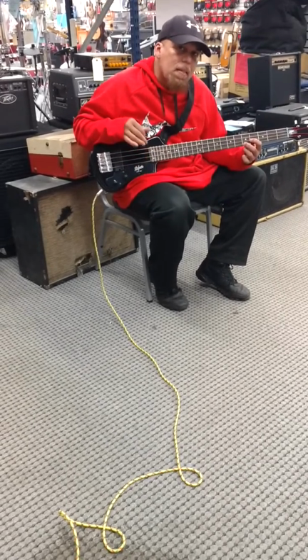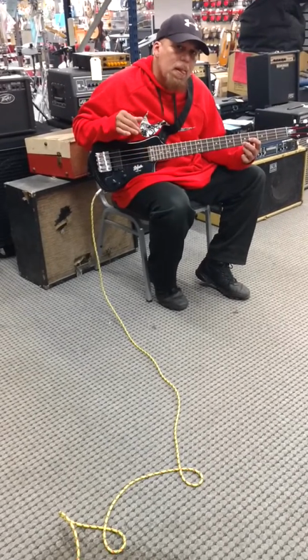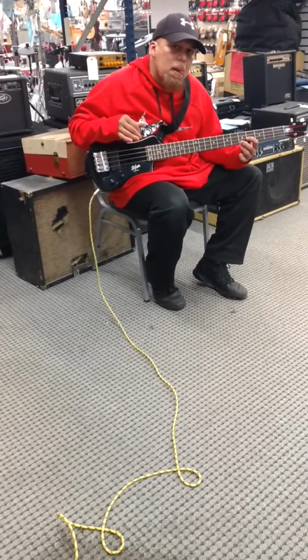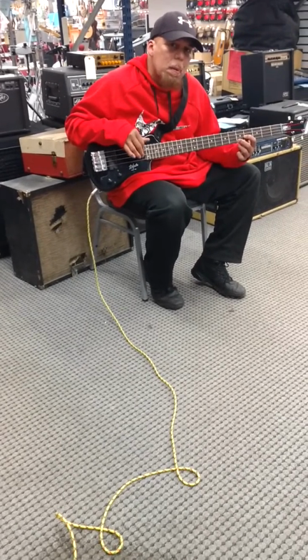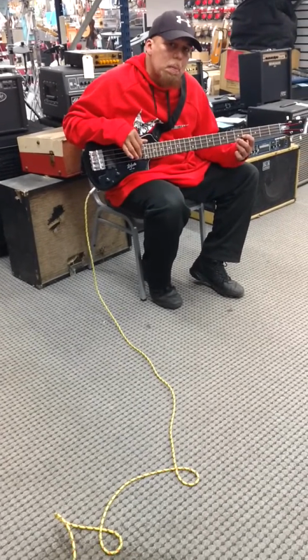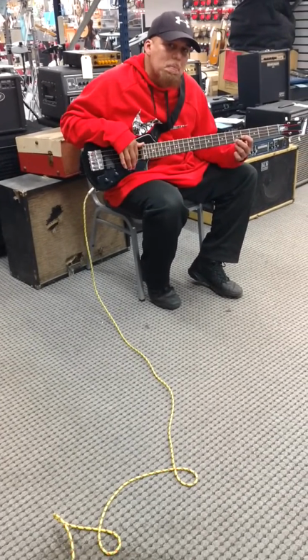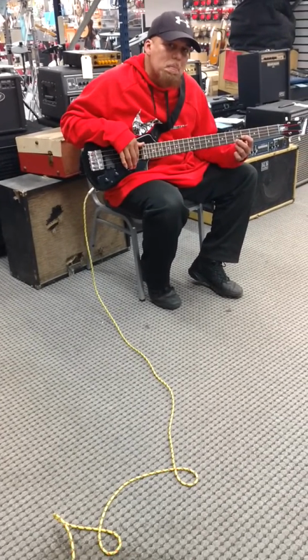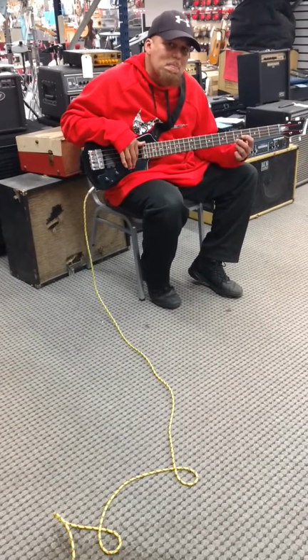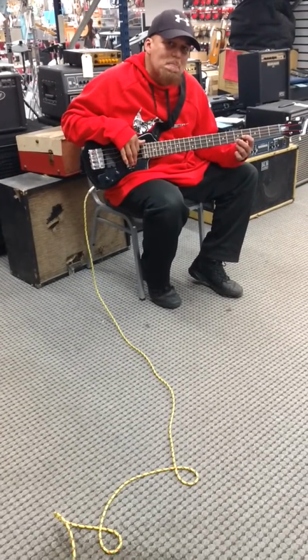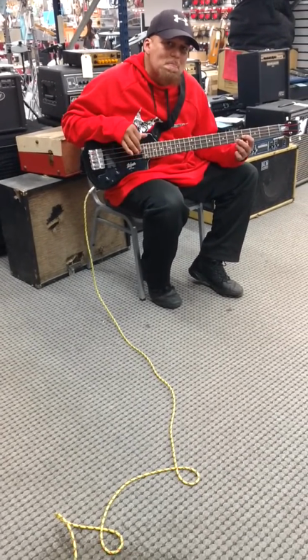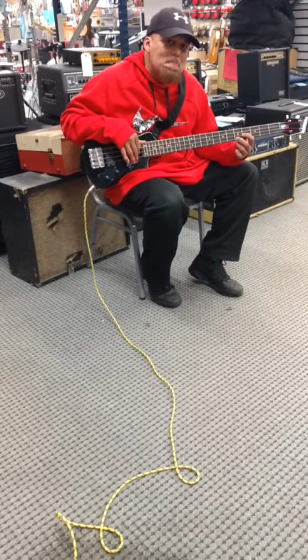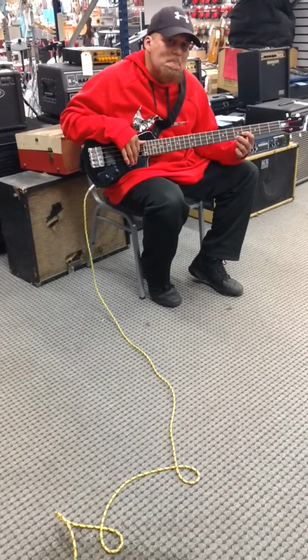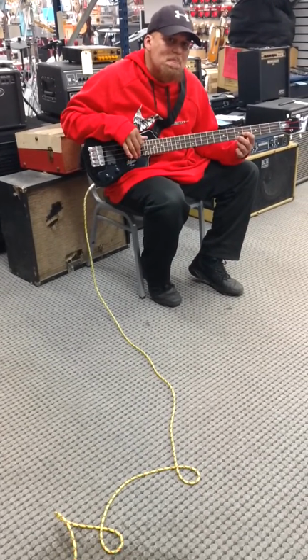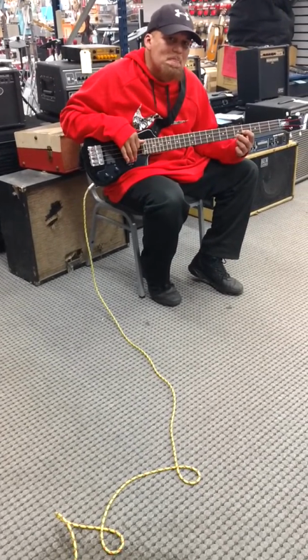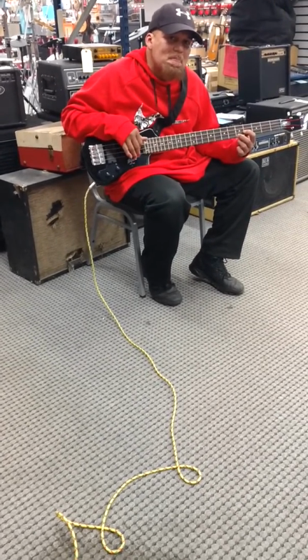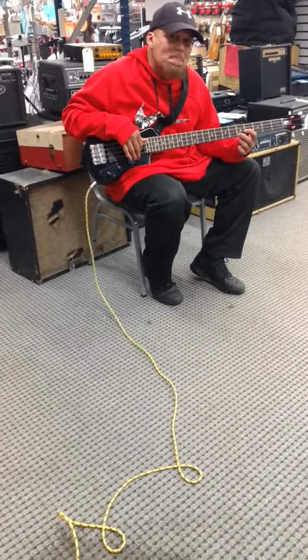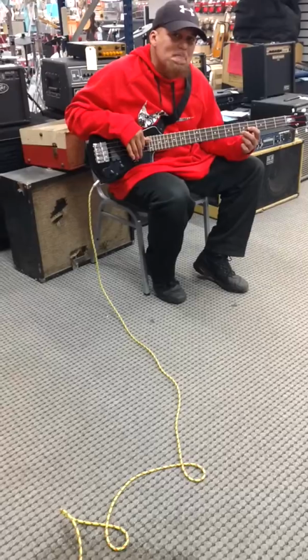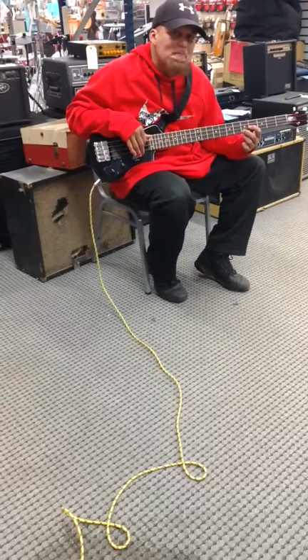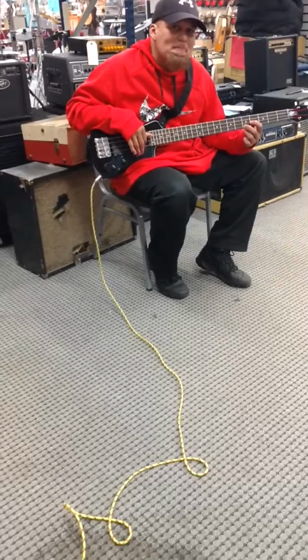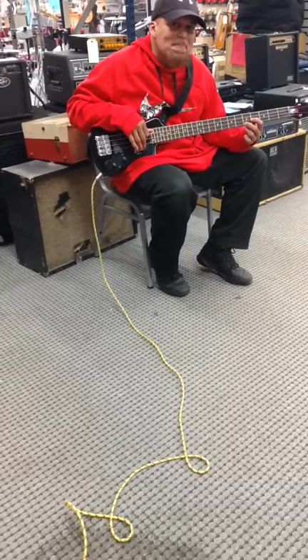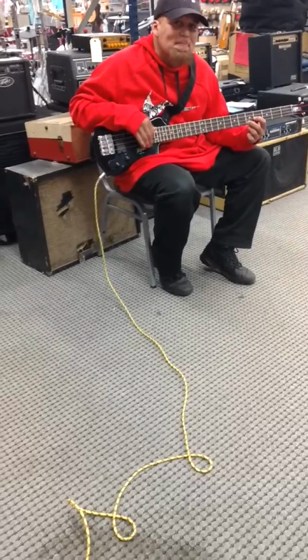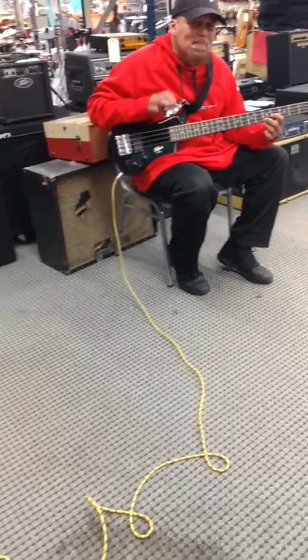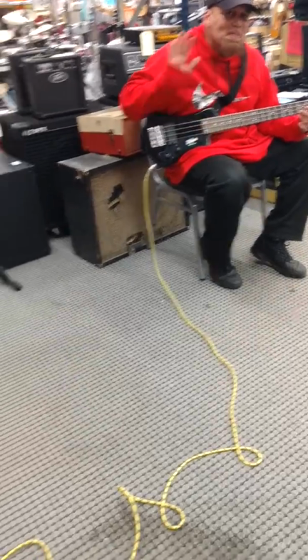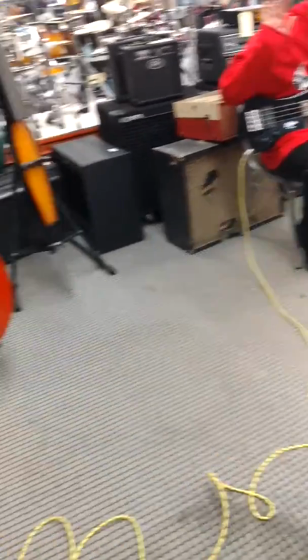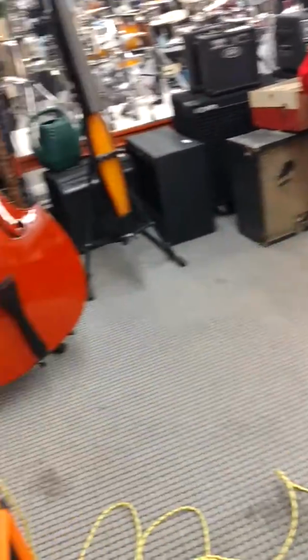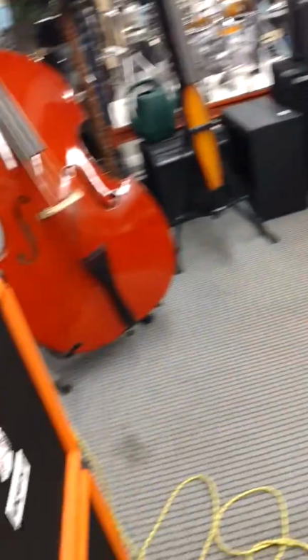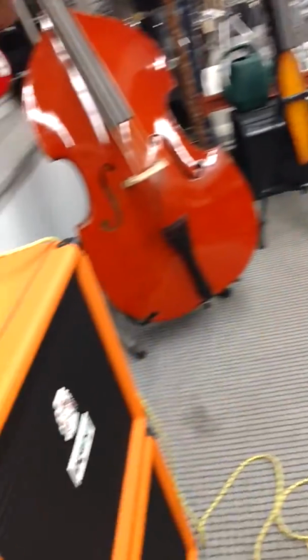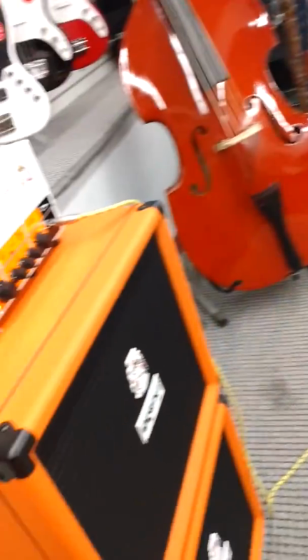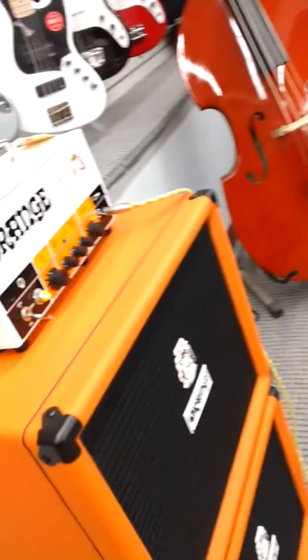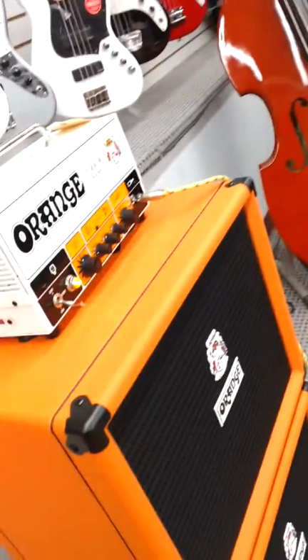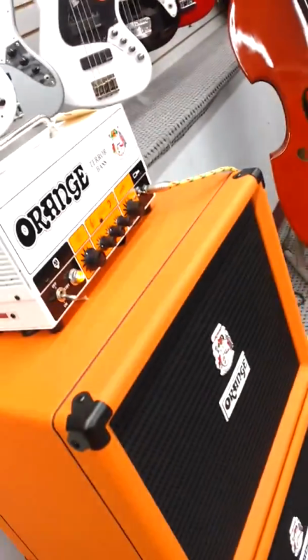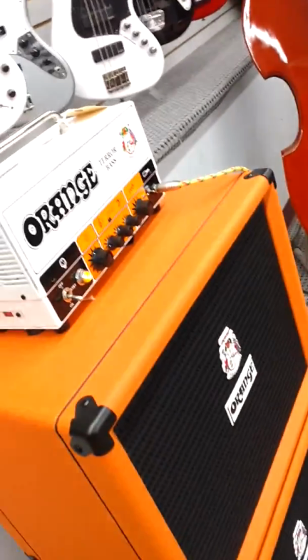He's playing through a little Hoffner shorty bass — it's kind of like a Steinberger. But let's check it out and see what it does.